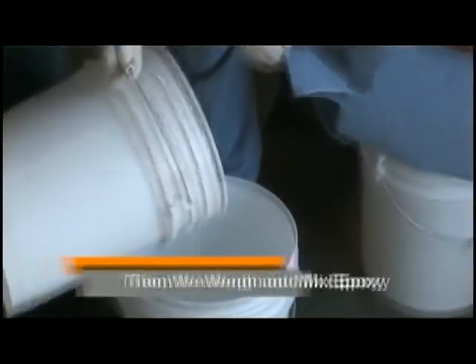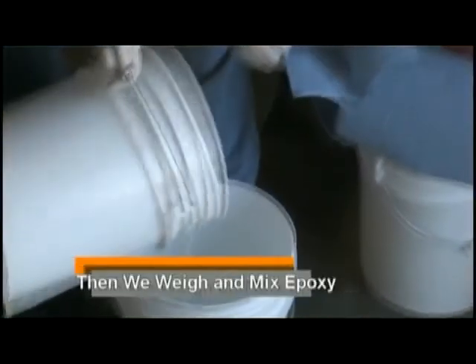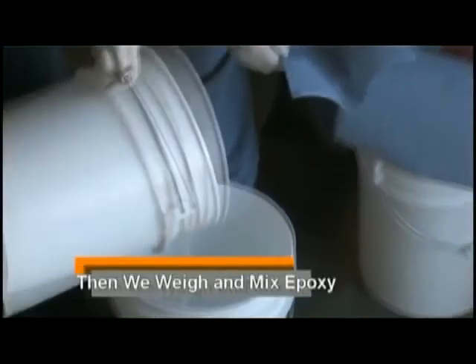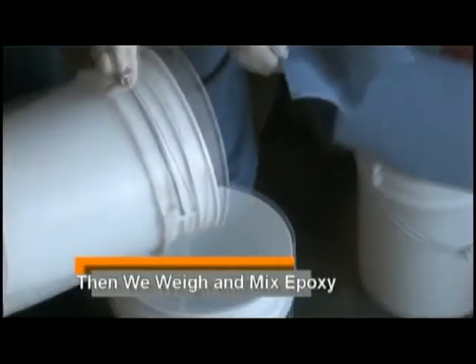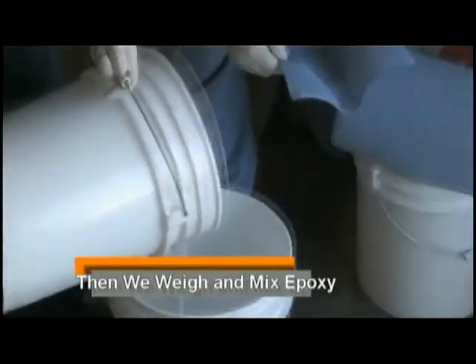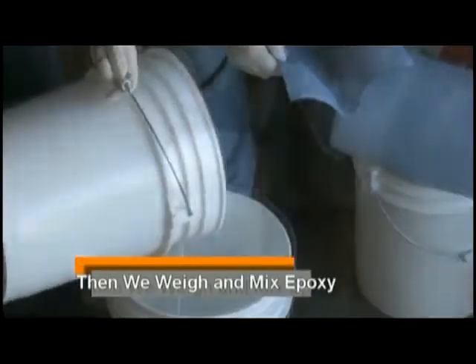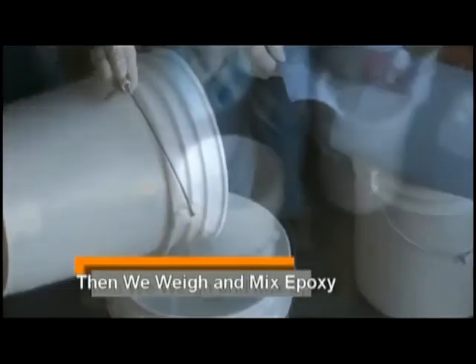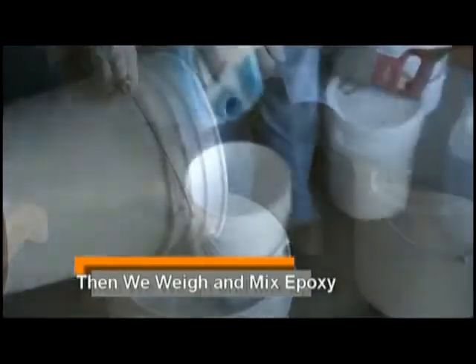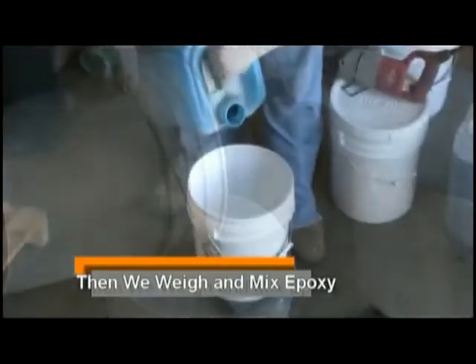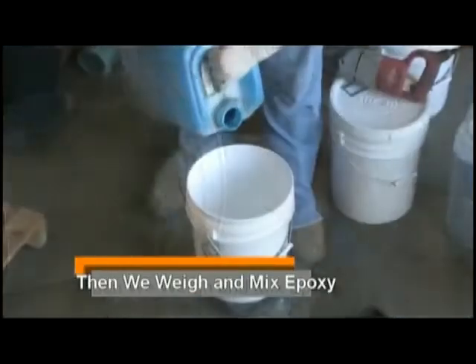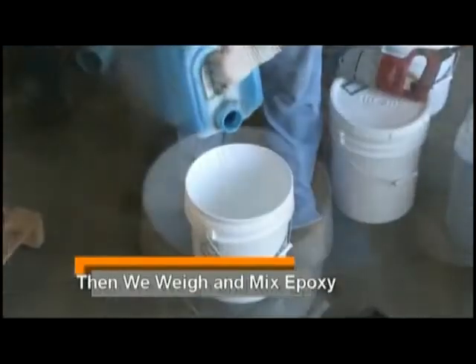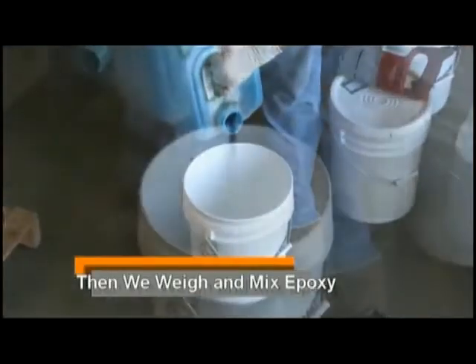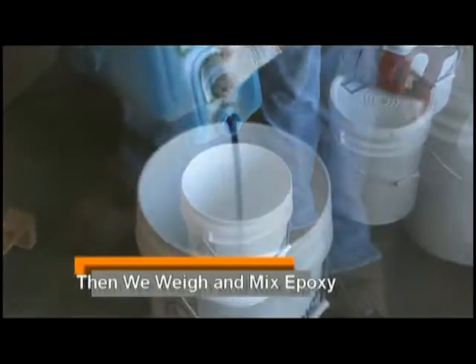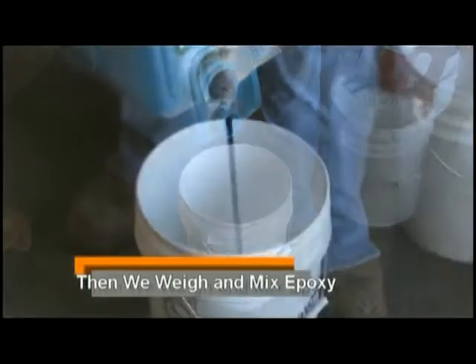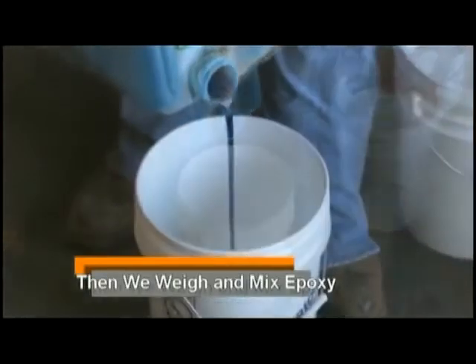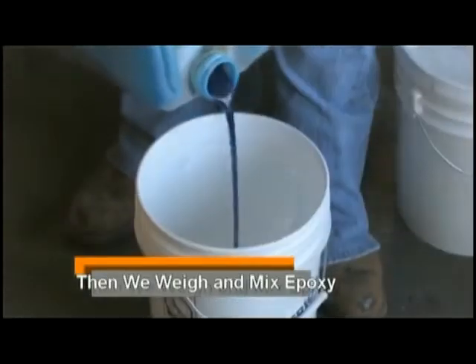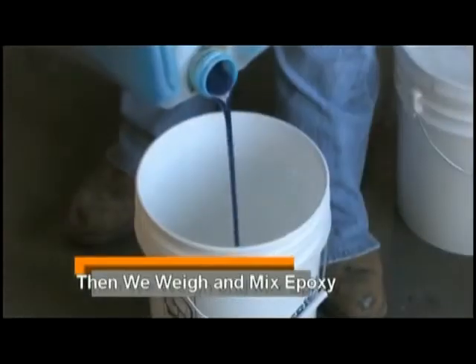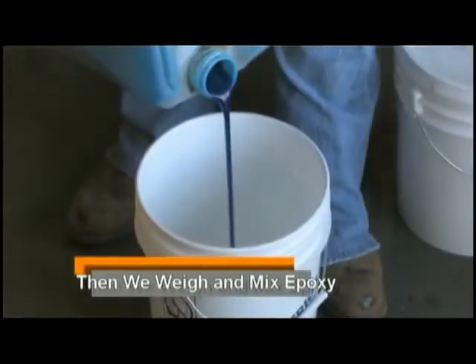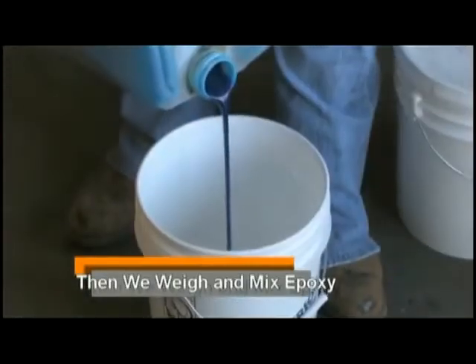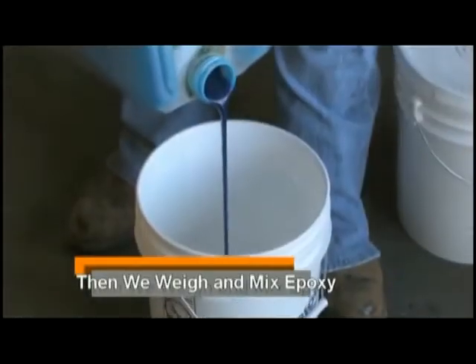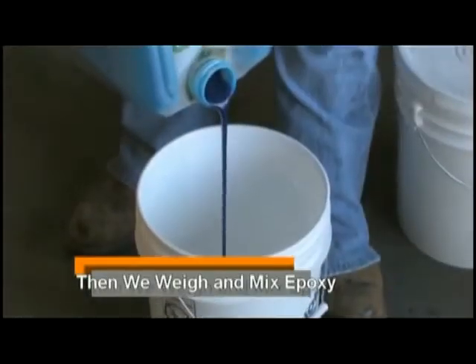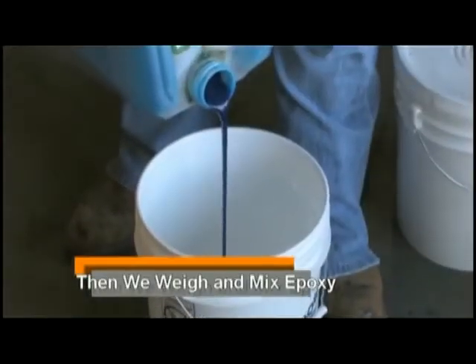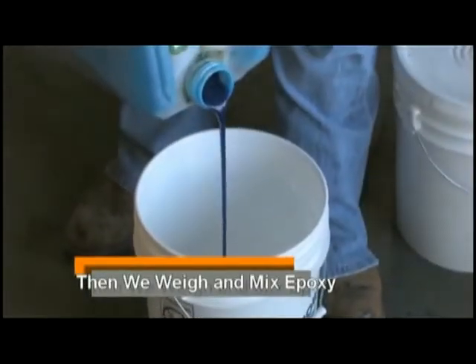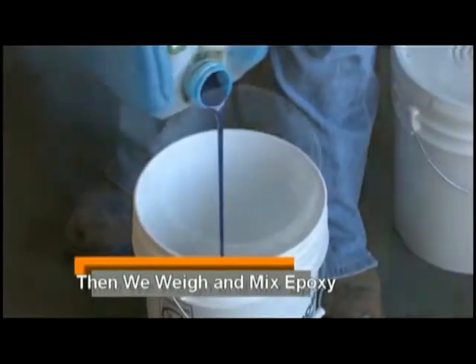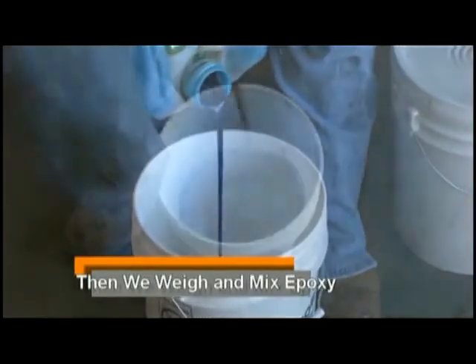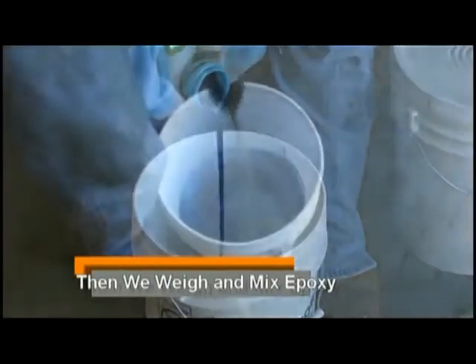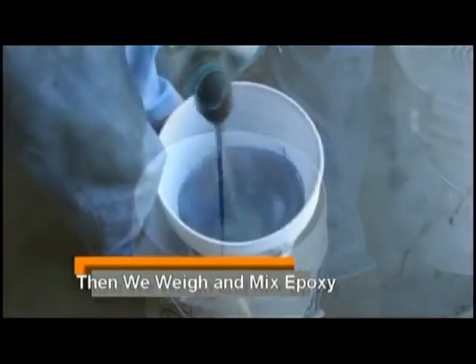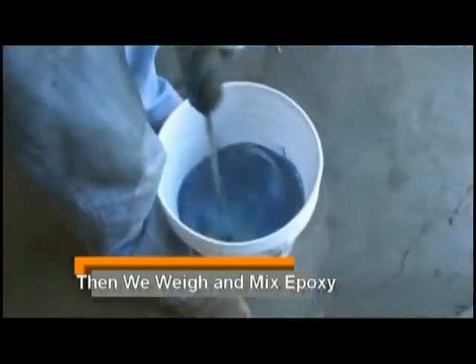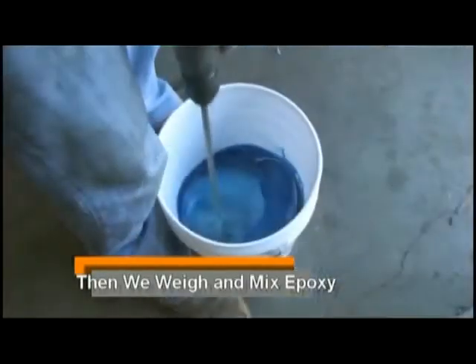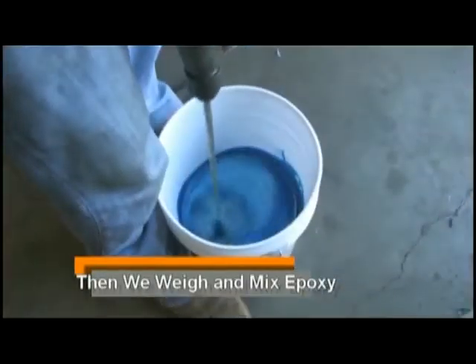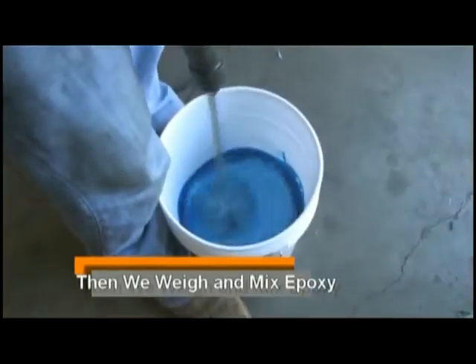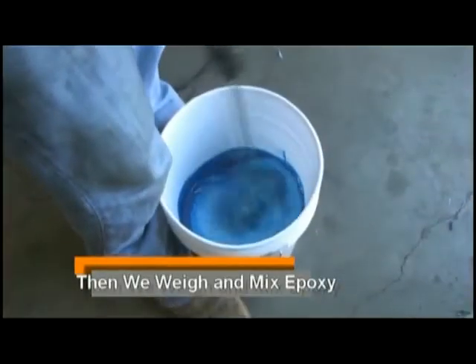Then we weigh the two parts of the epoxy, mix it, and pour it into the poly-tube.